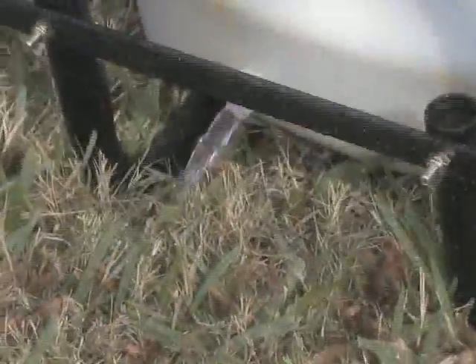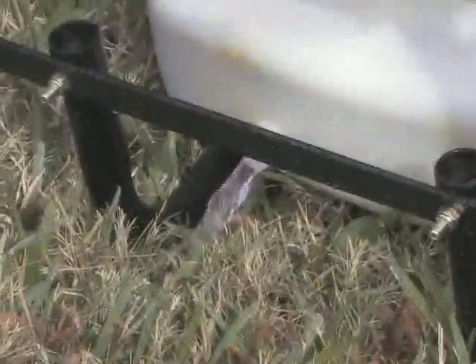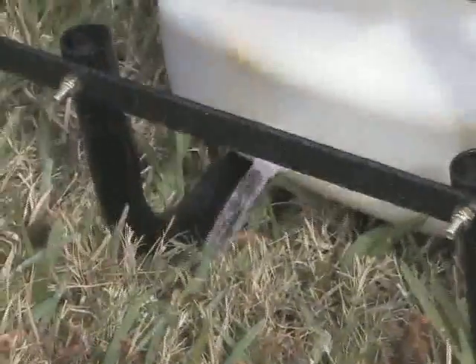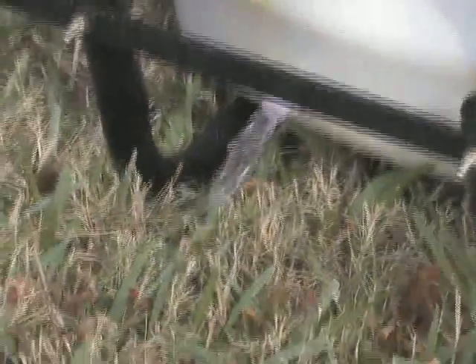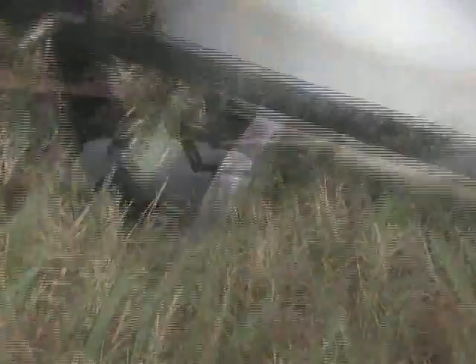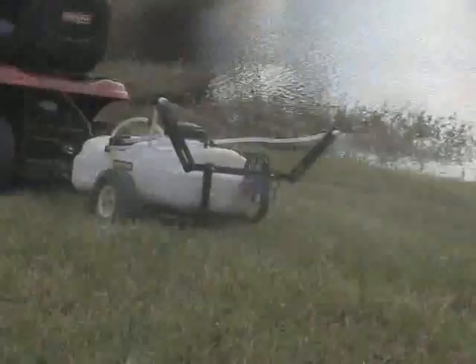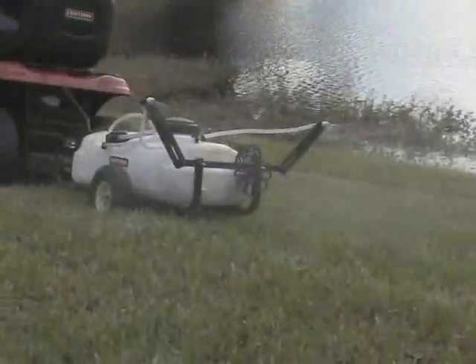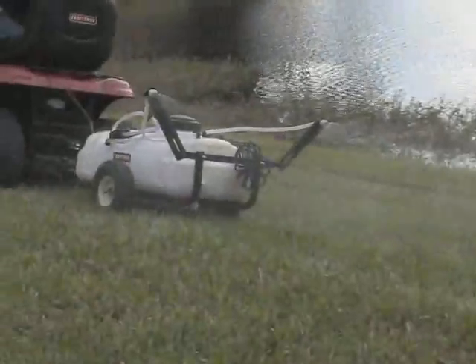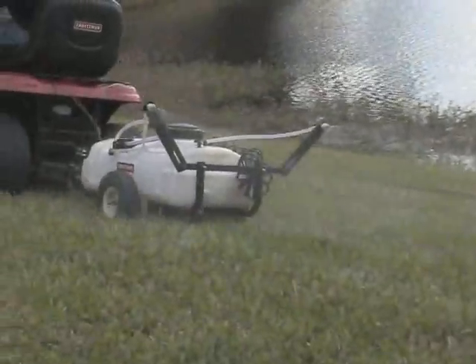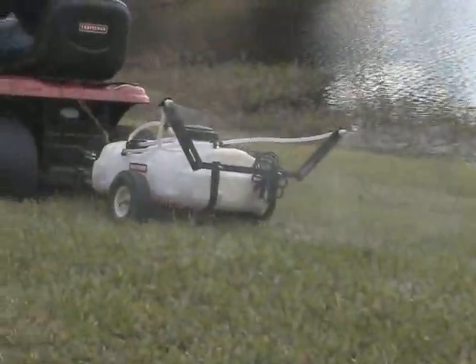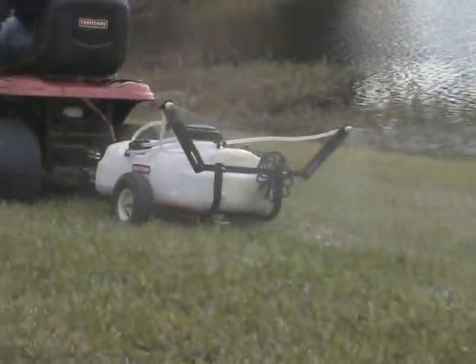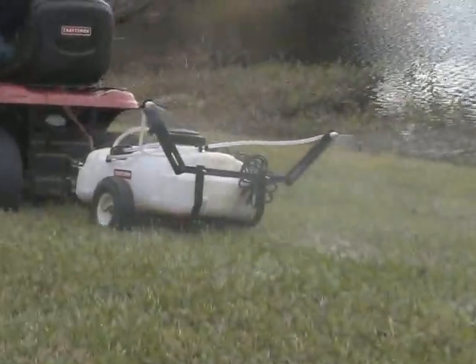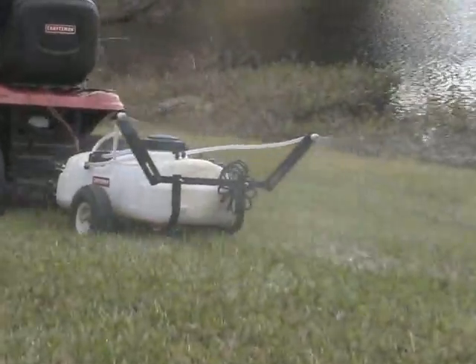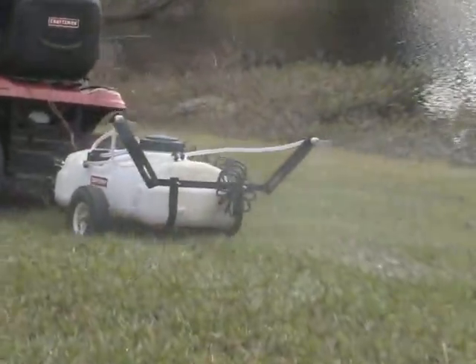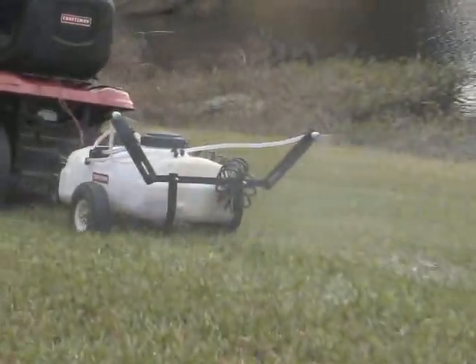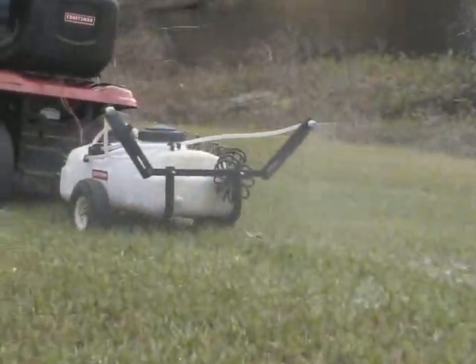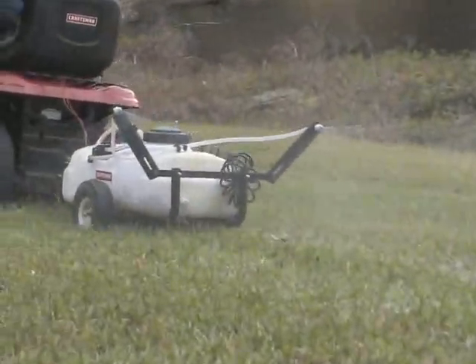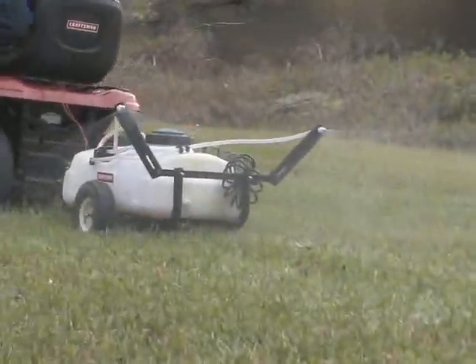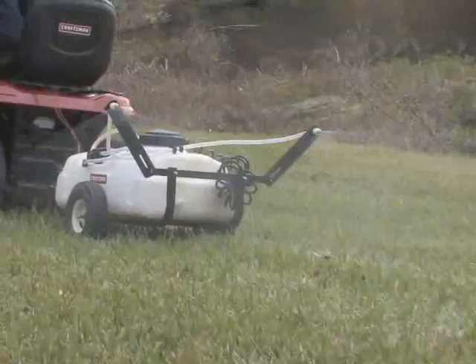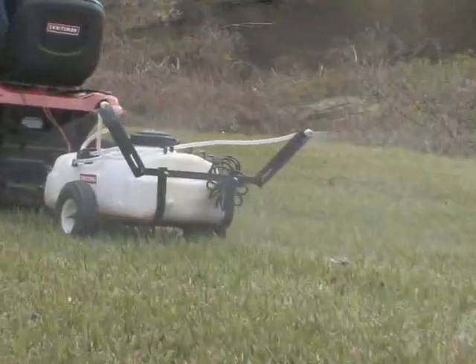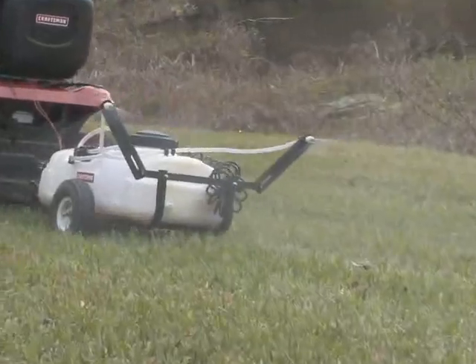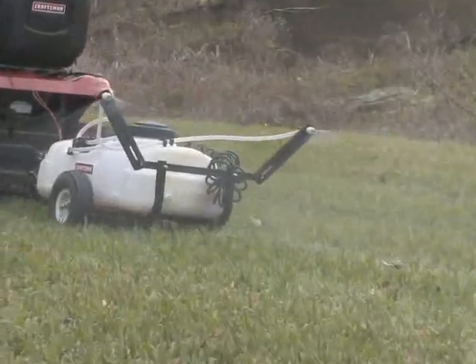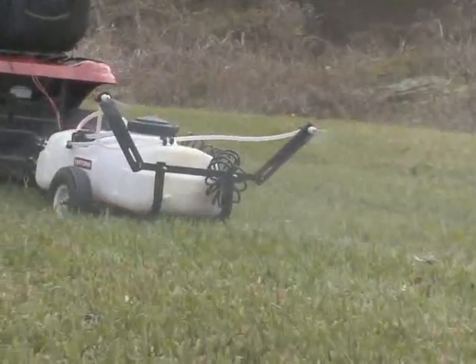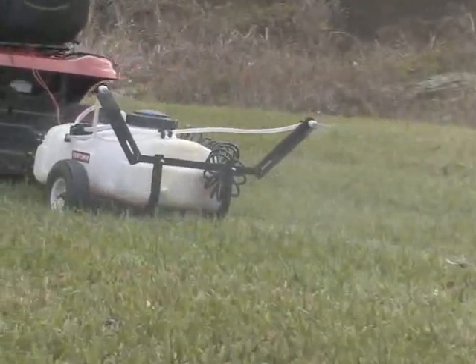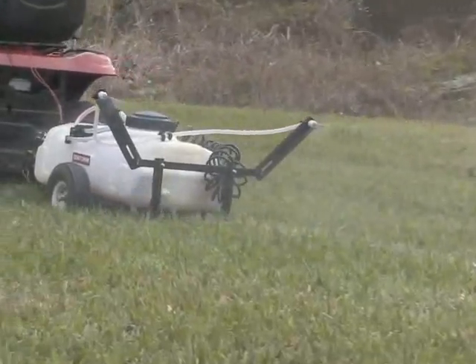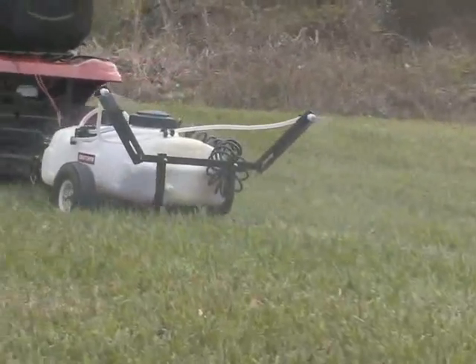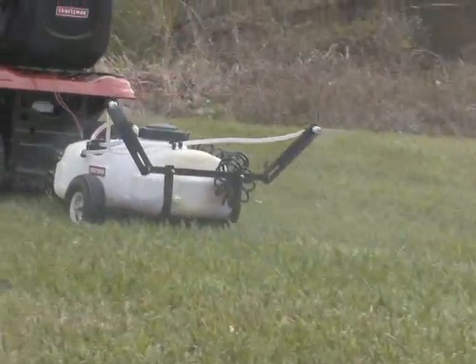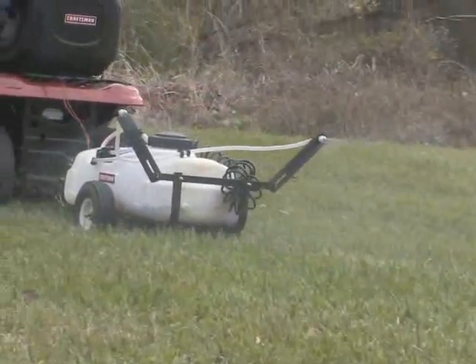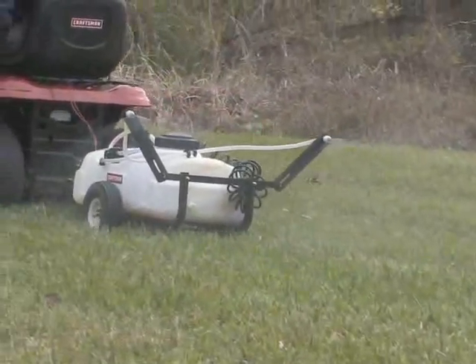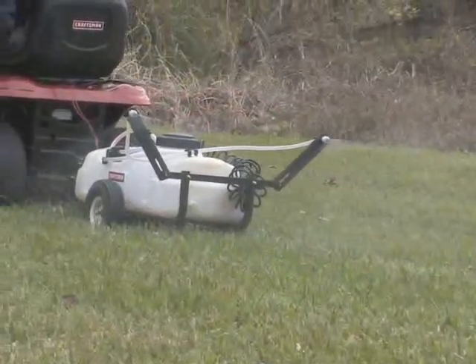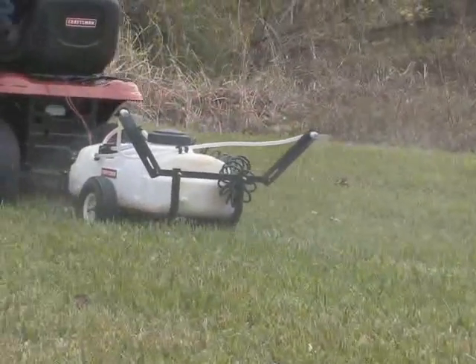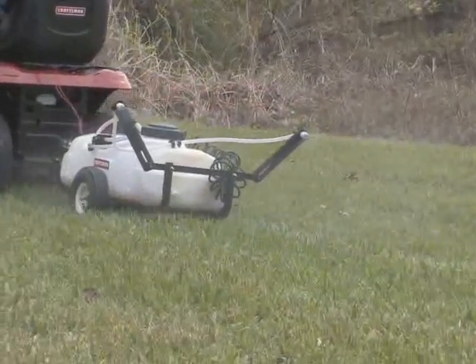Sears is providing you with another valuable tool for your total lawn care solution.